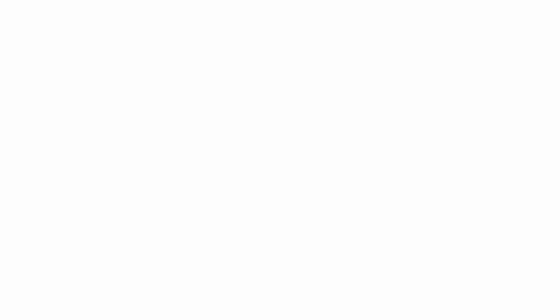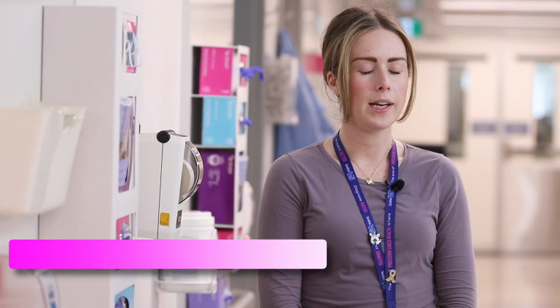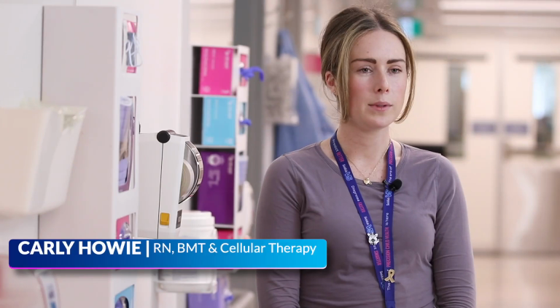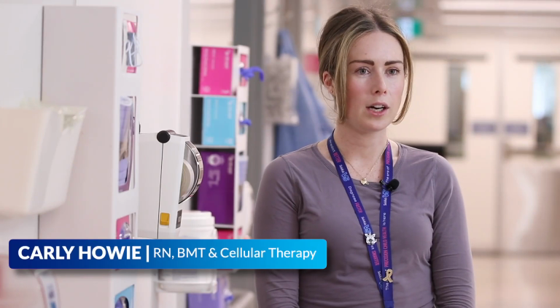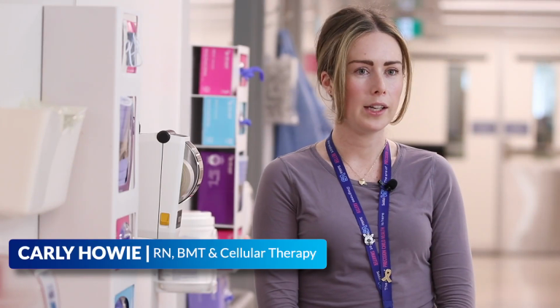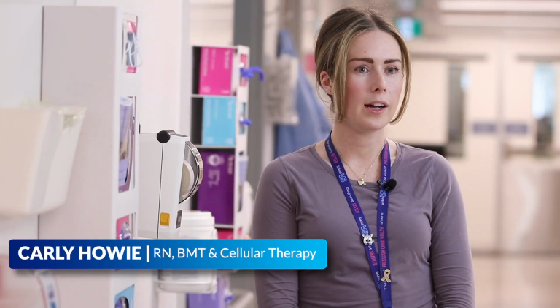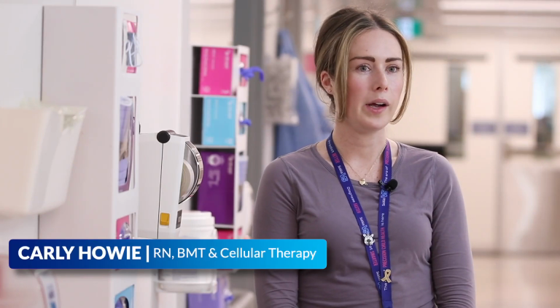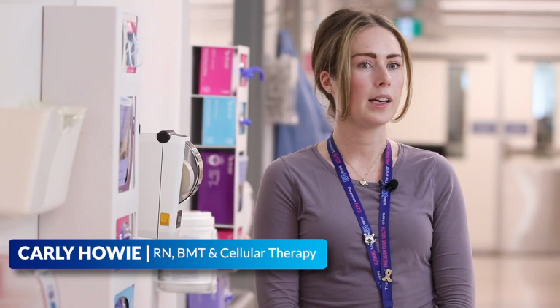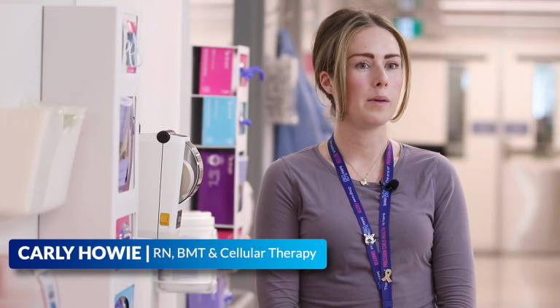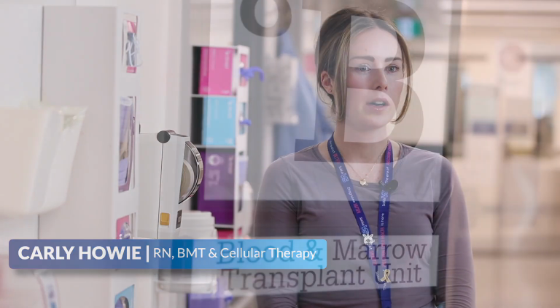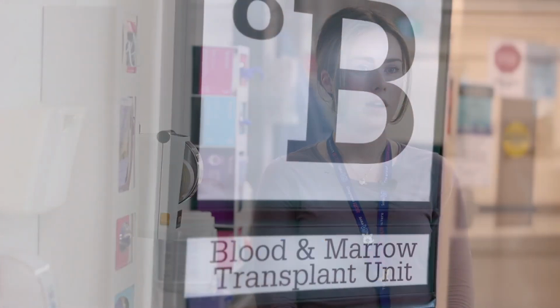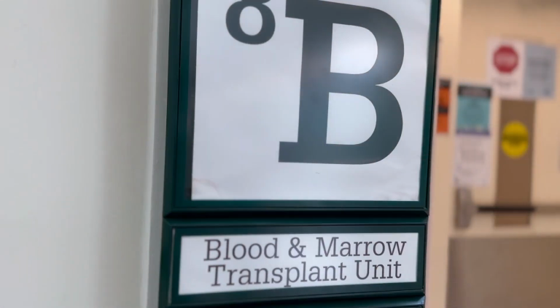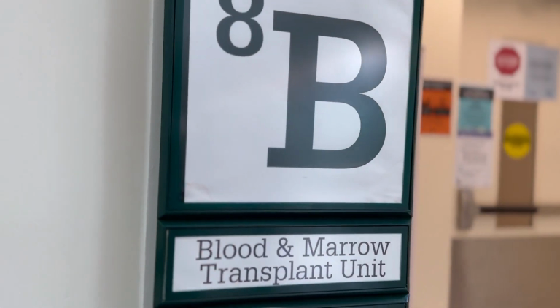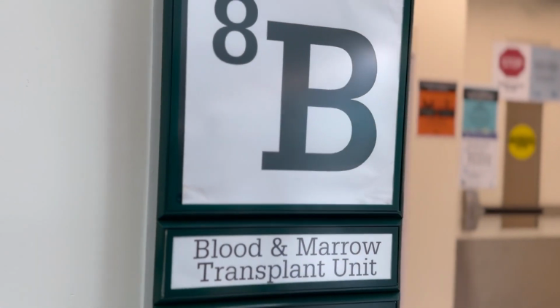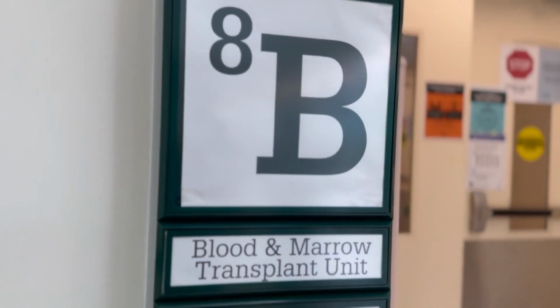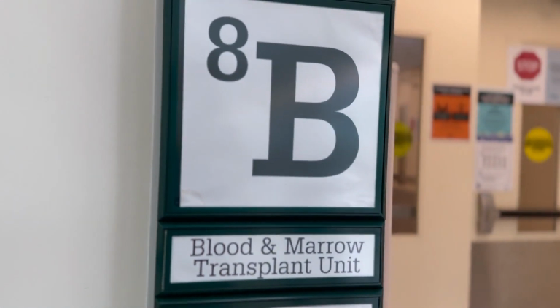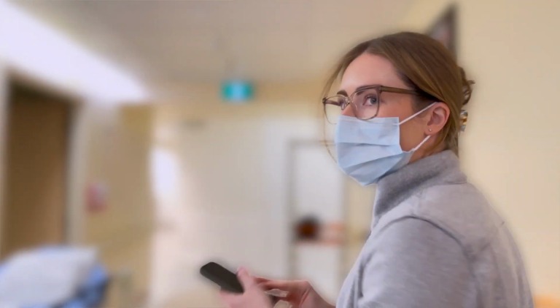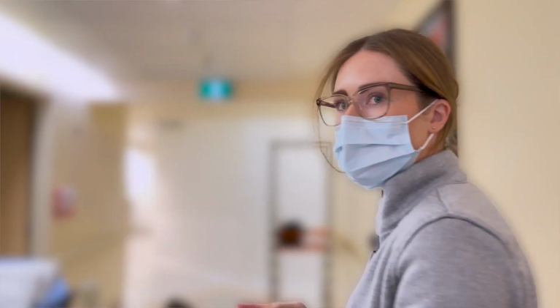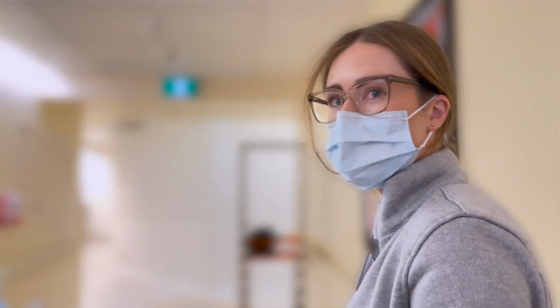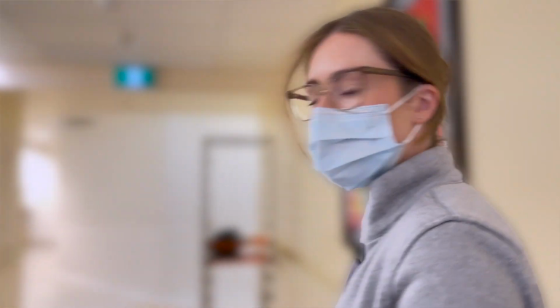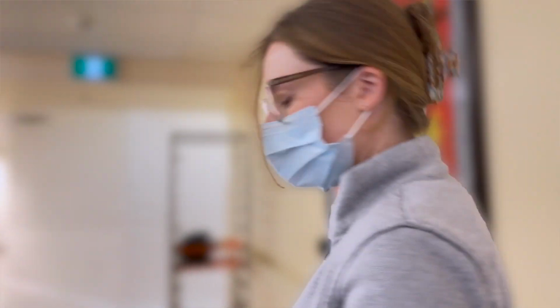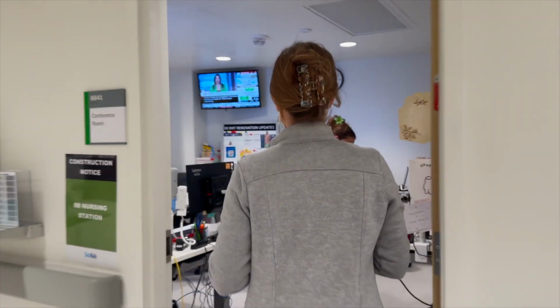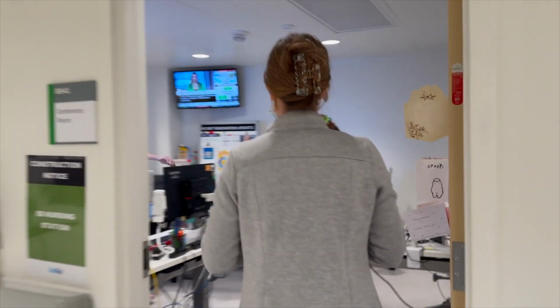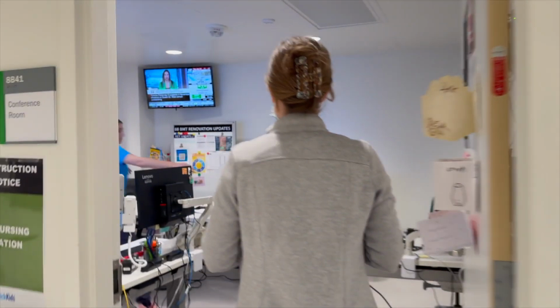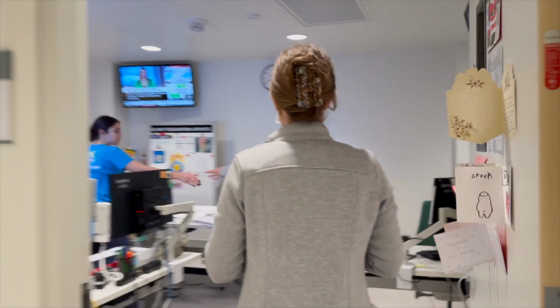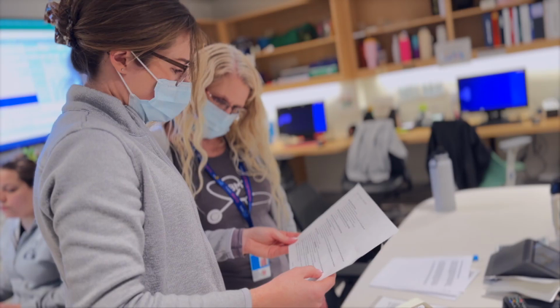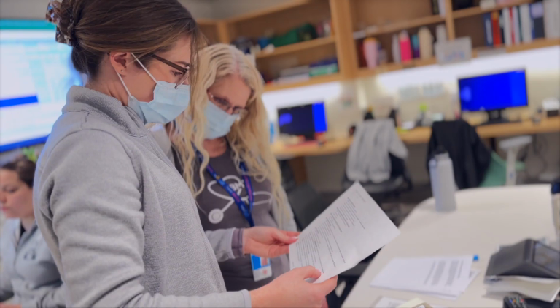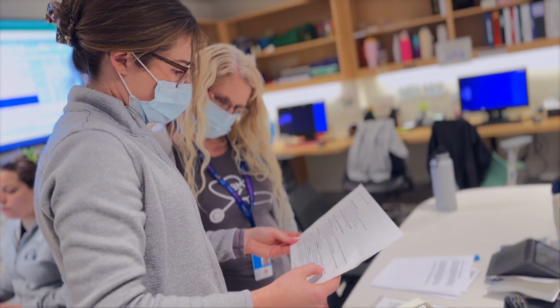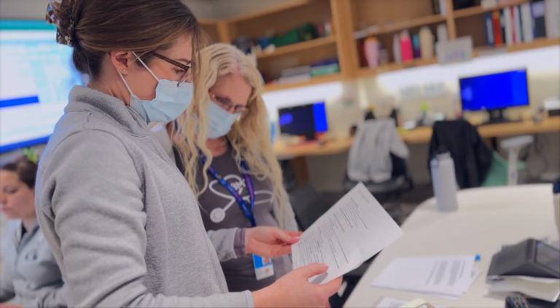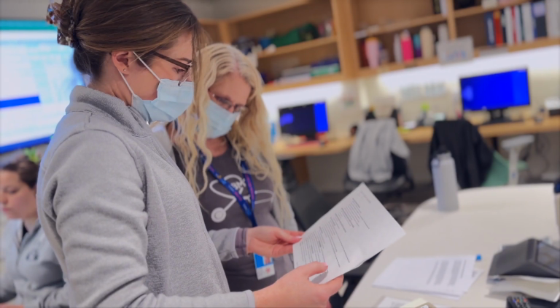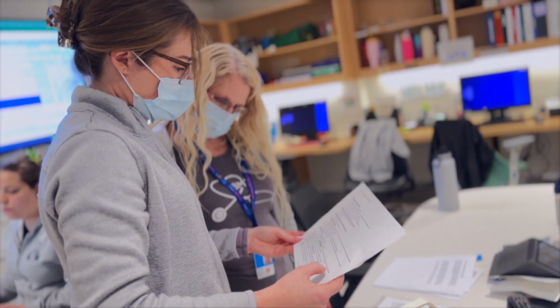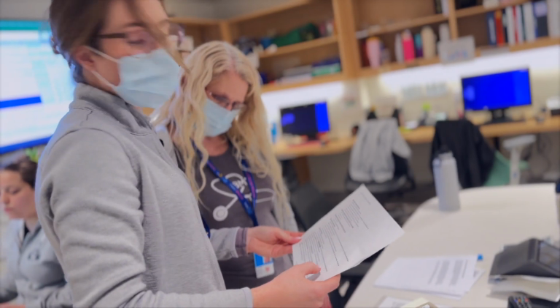My name is Carly Howey, and I work on the bone marrow cellular transplant unit, and I'm a registered nurse here.